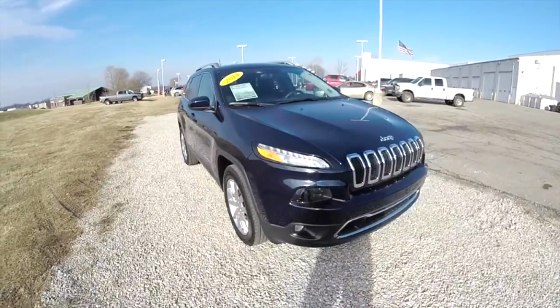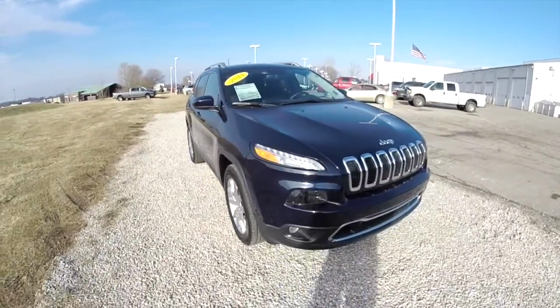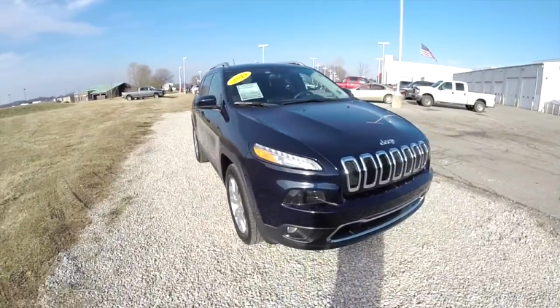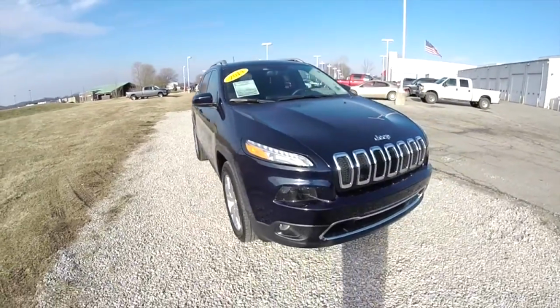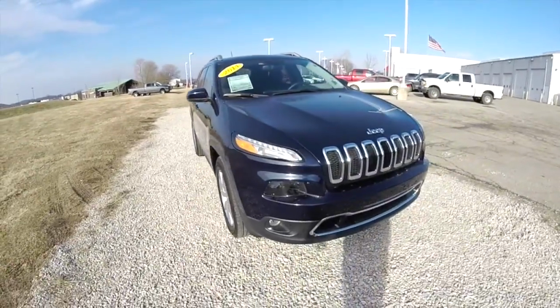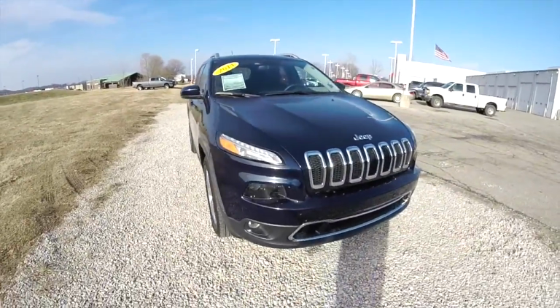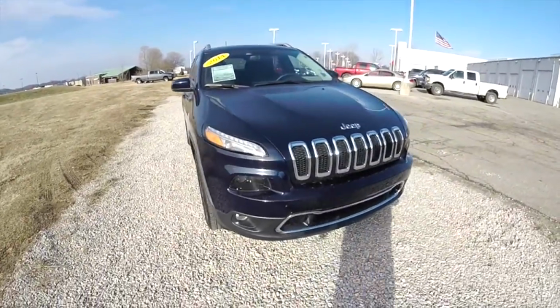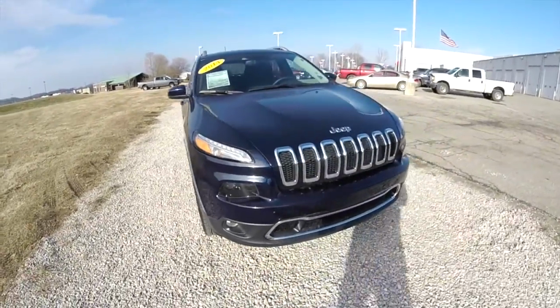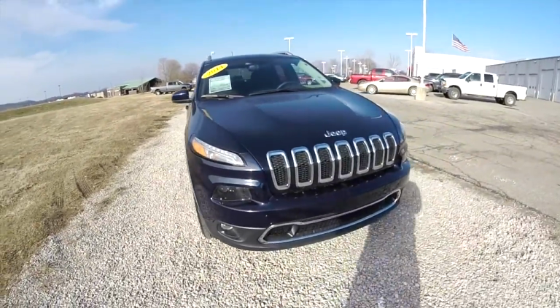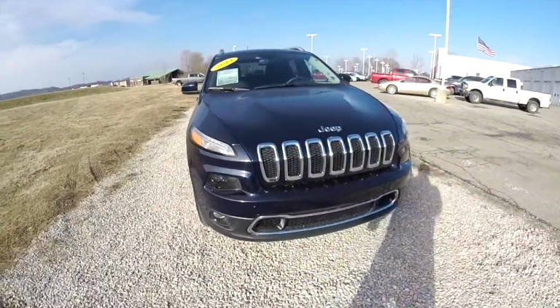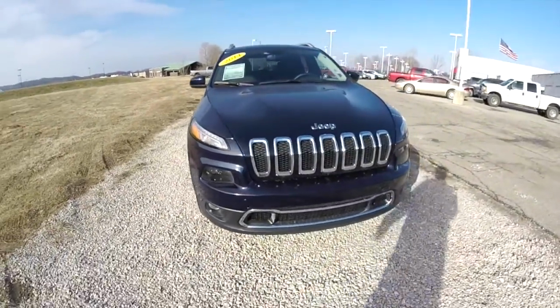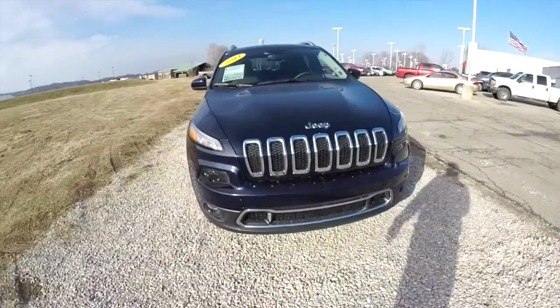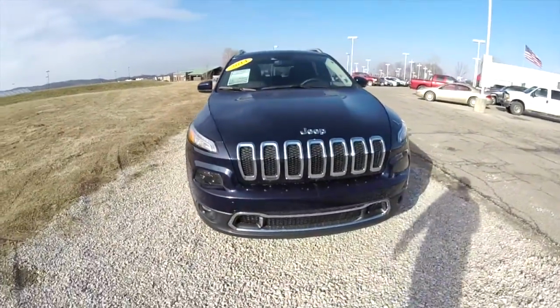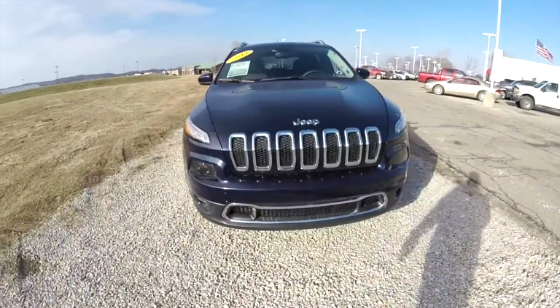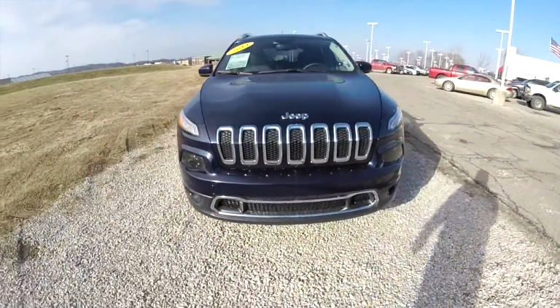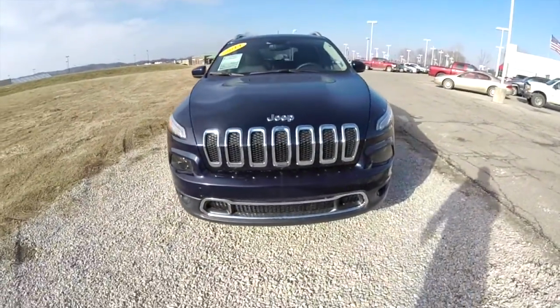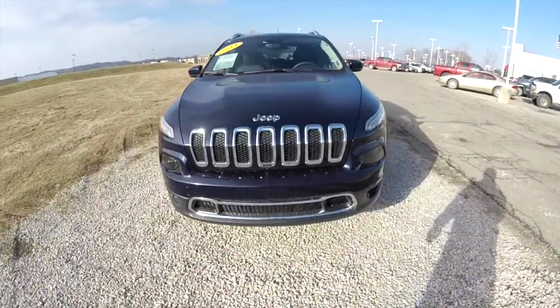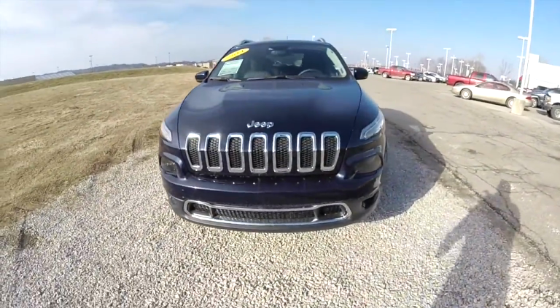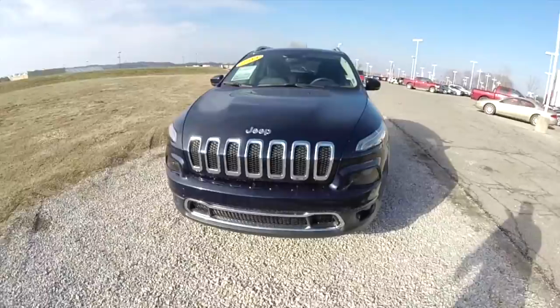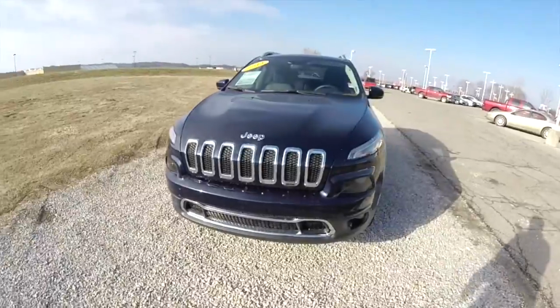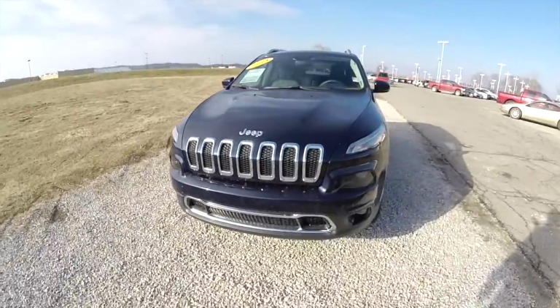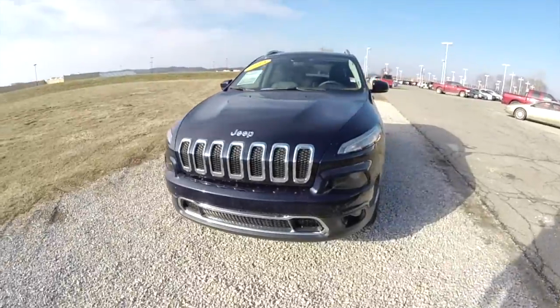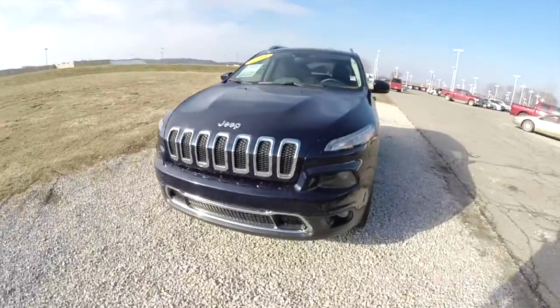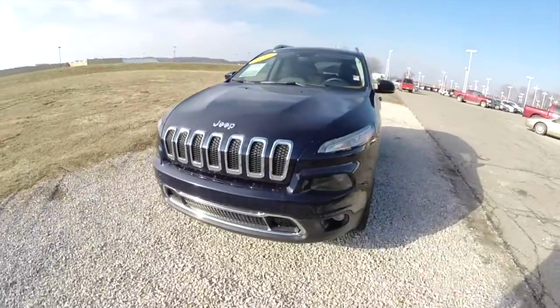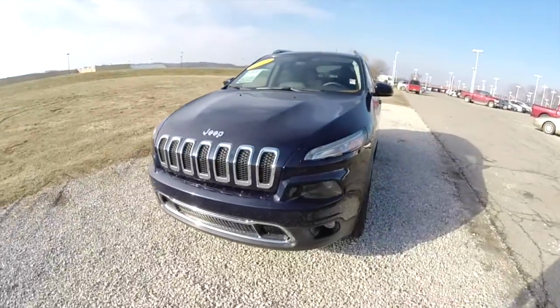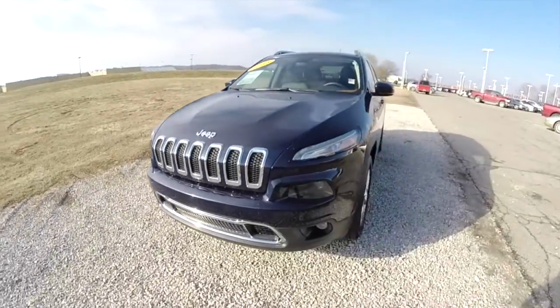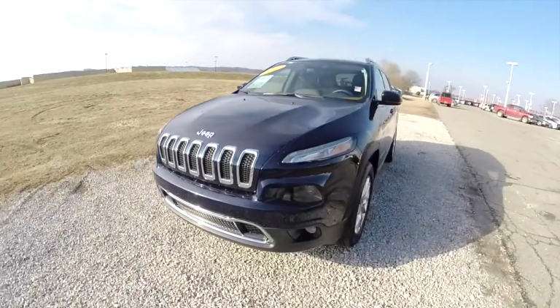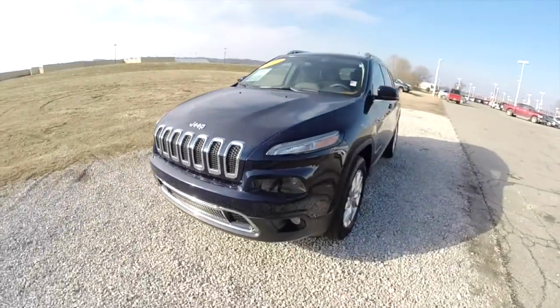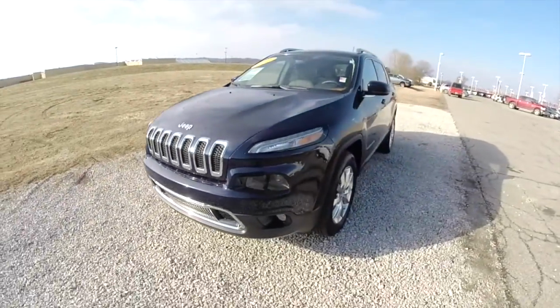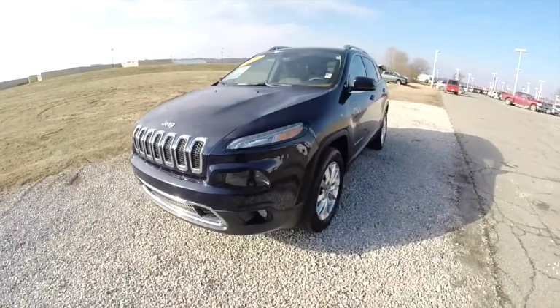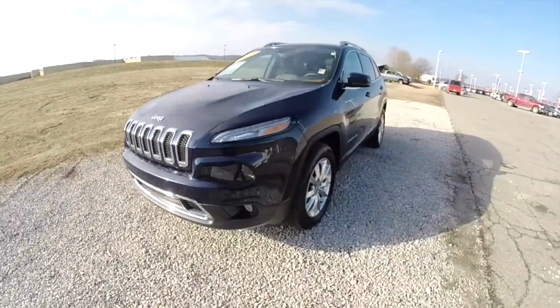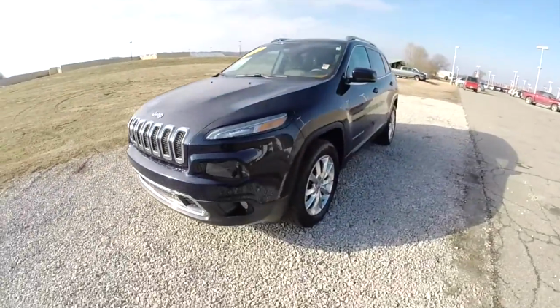Hello everyone. Today we're going to take a quick walk around look at this 2014 Jeep Cherokee Limited.